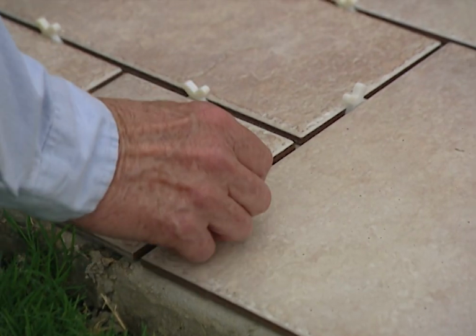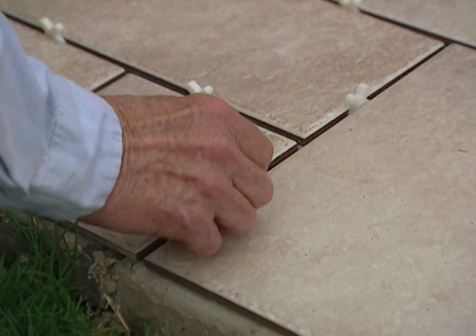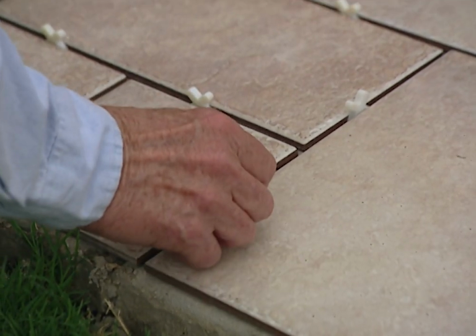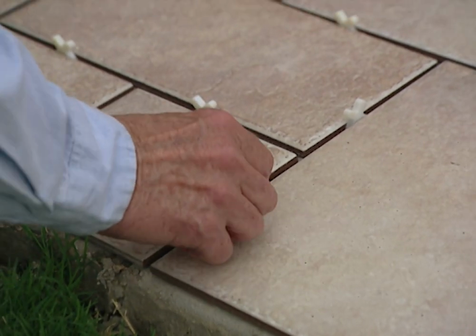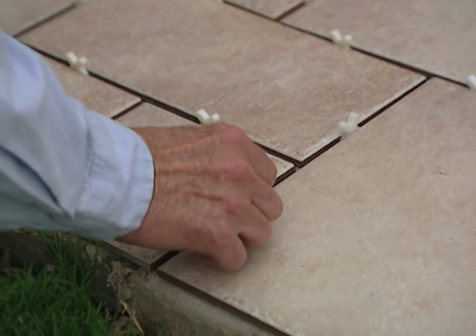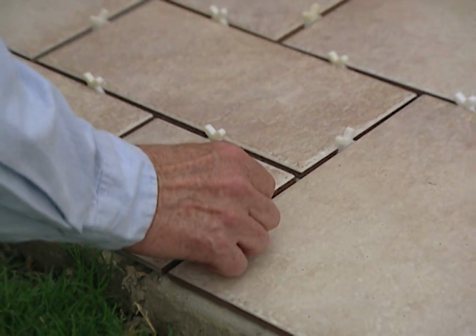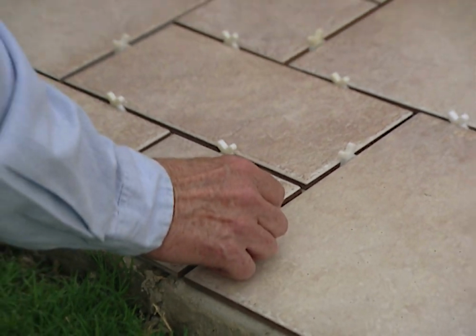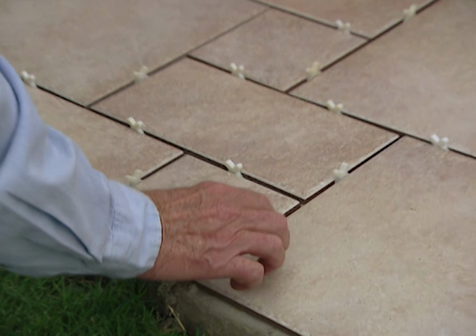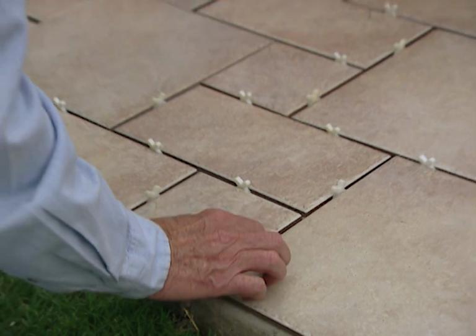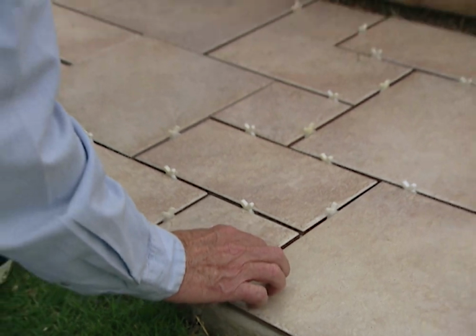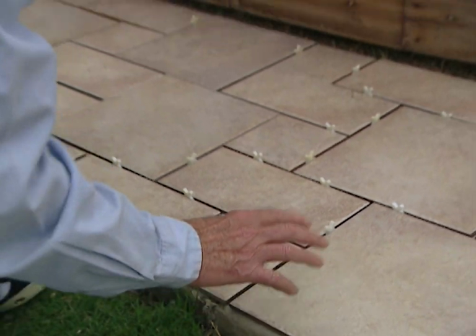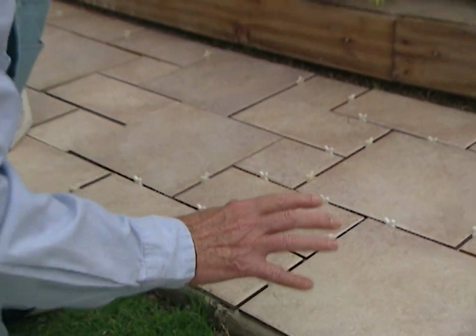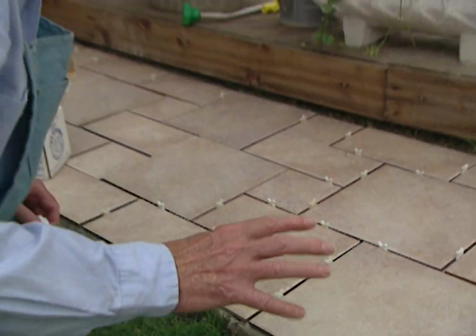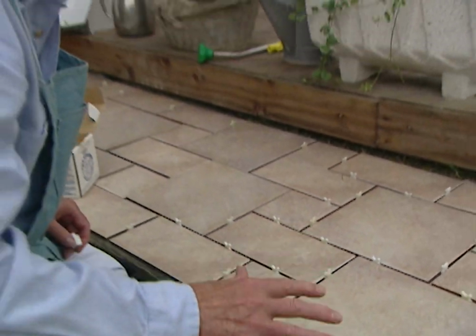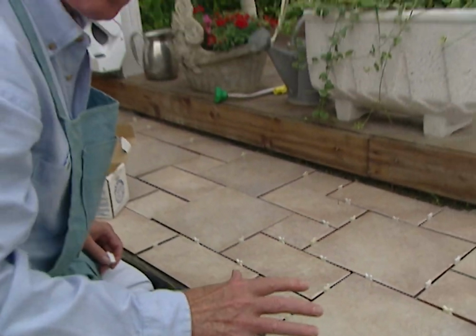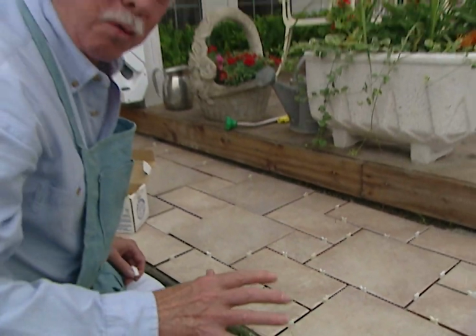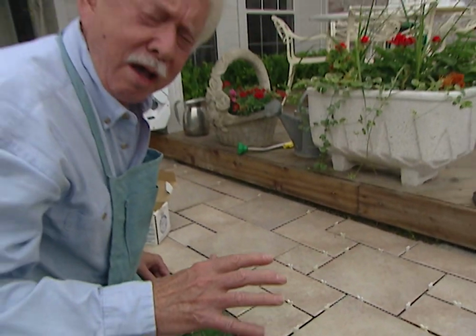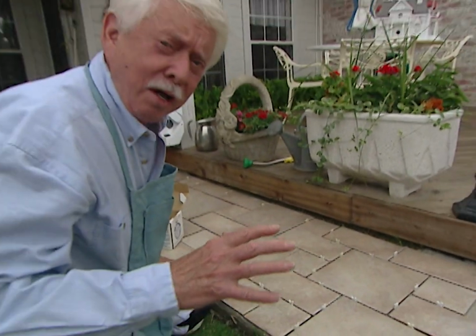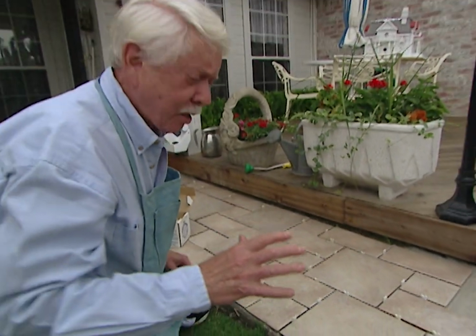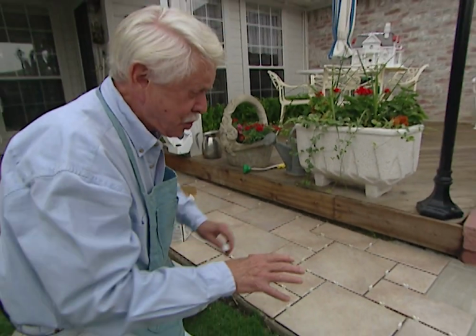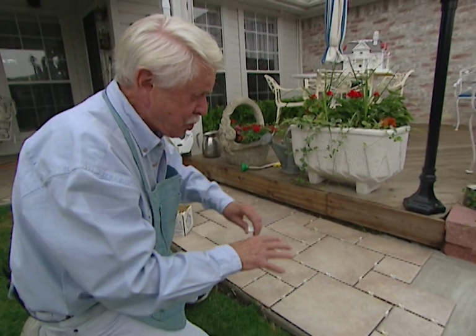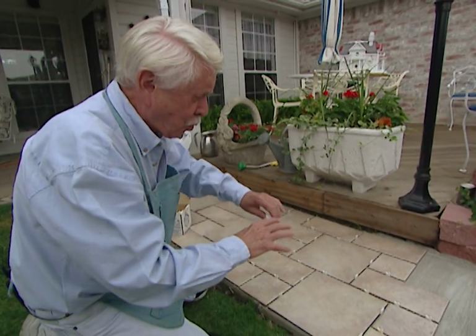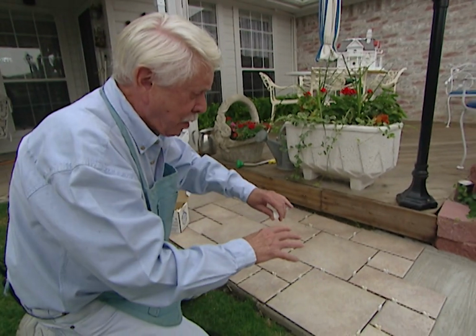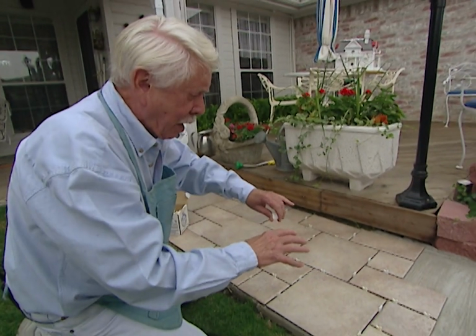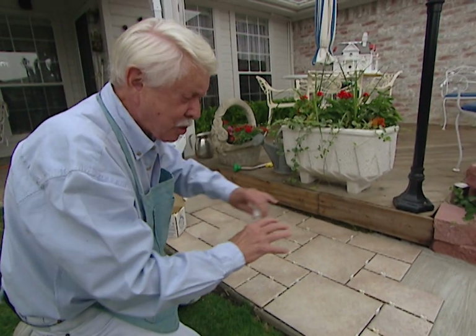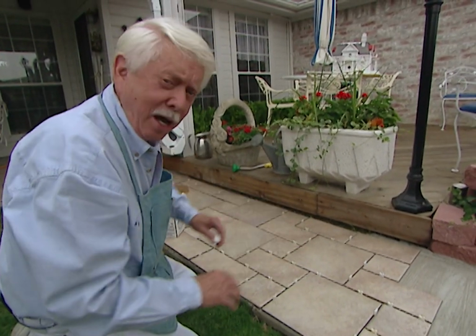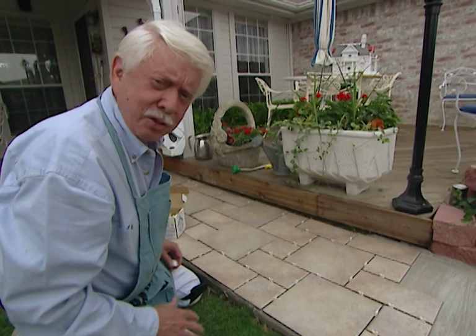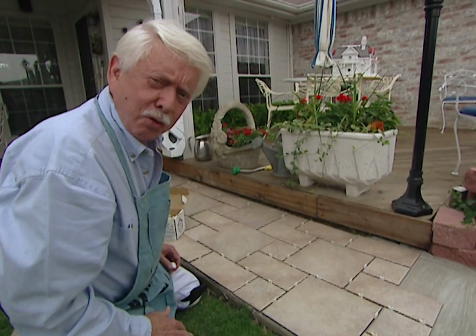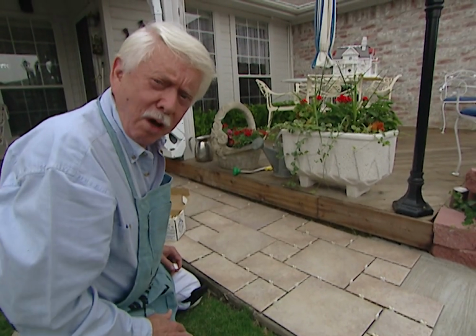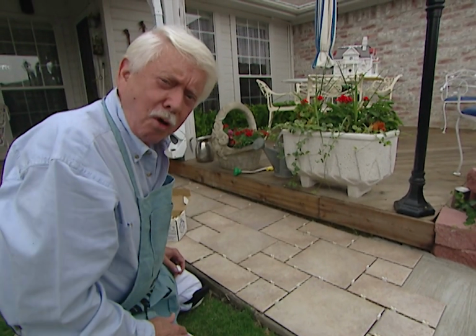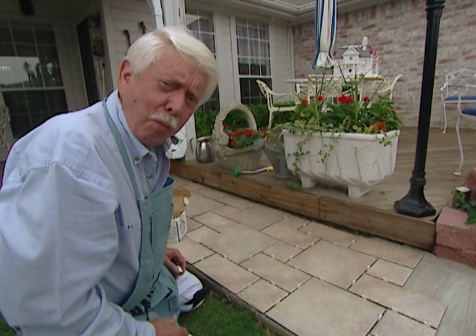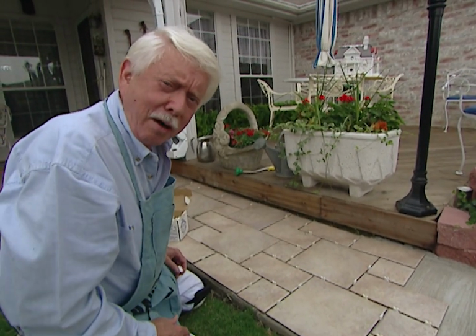What we're doing now is putting spacers in between the tiles. This is going to assure us that we have a consistent grout line size throughout the whole pattern.